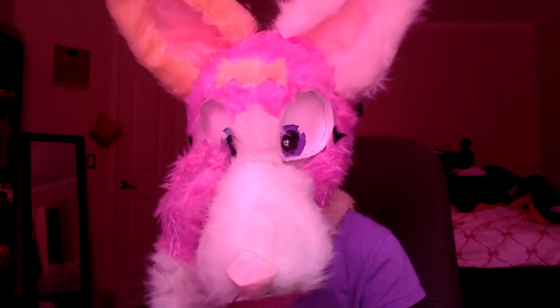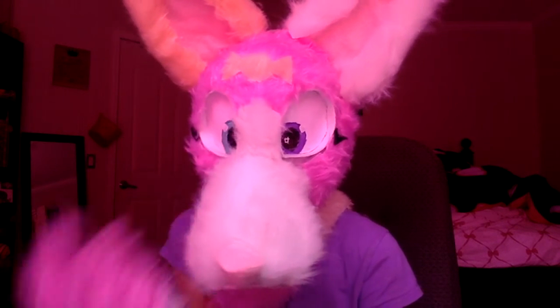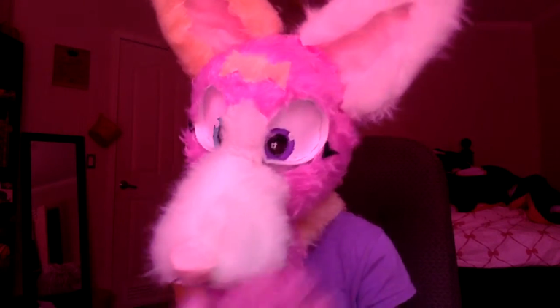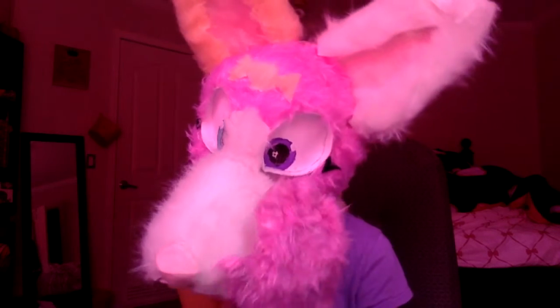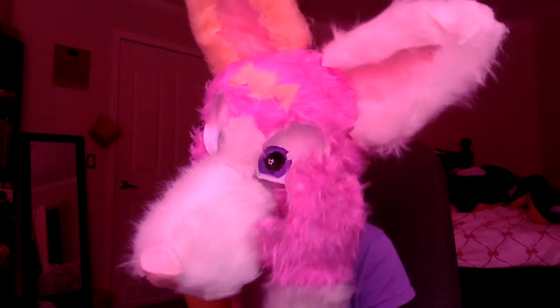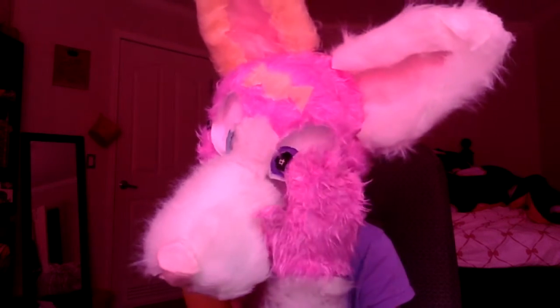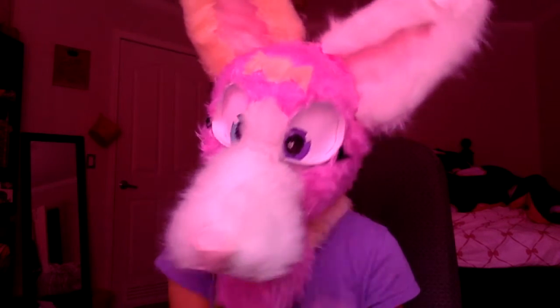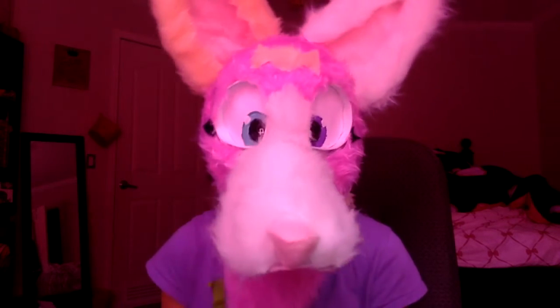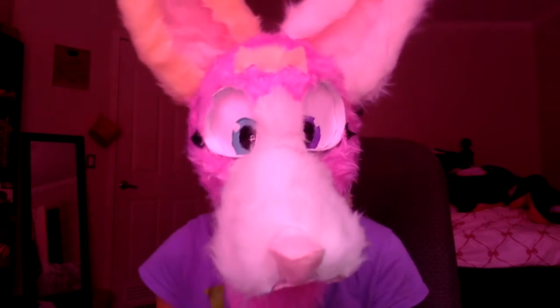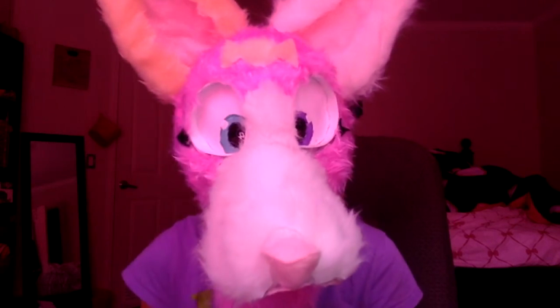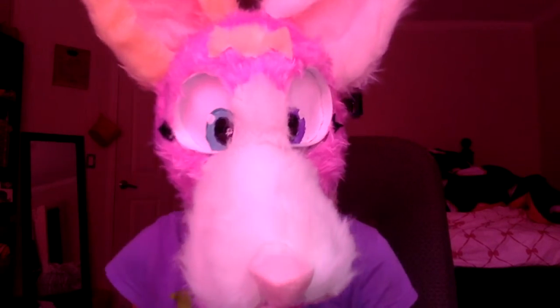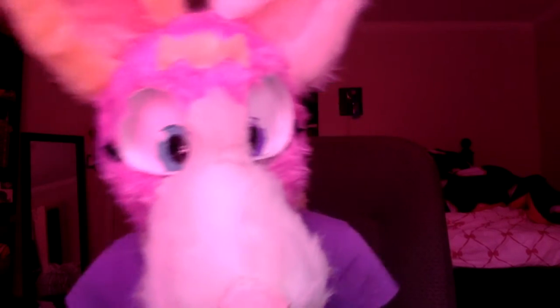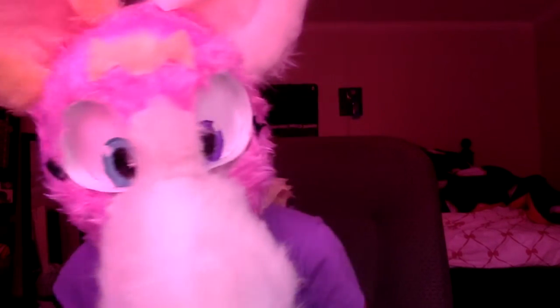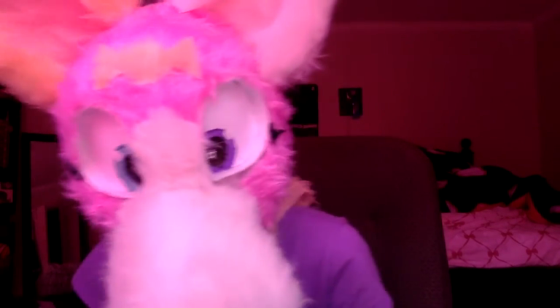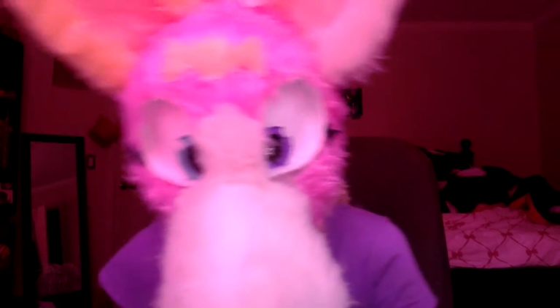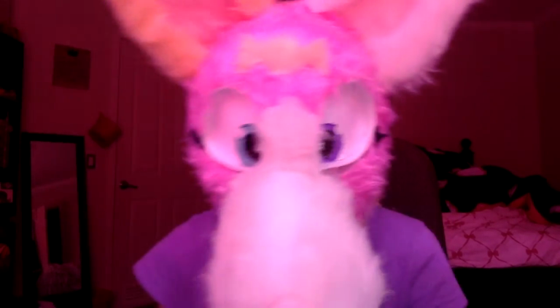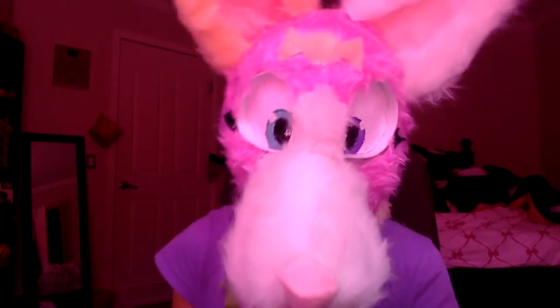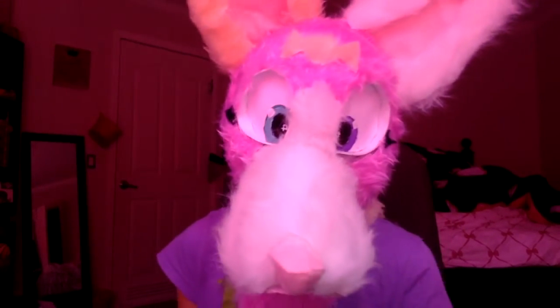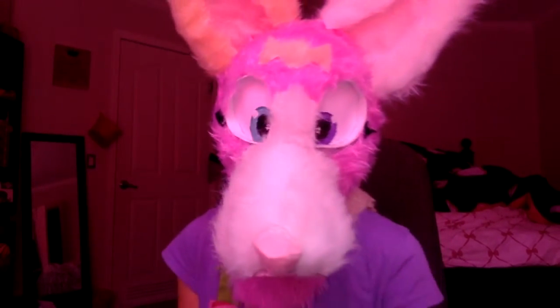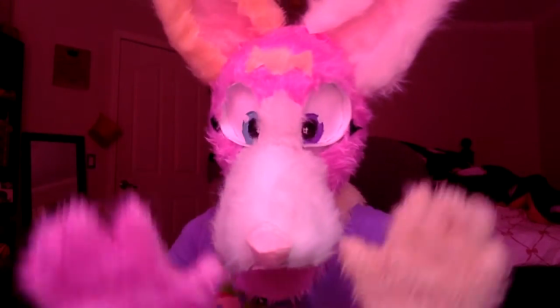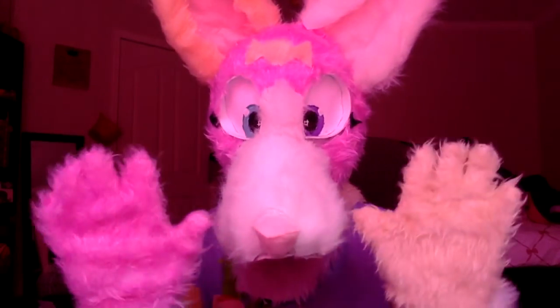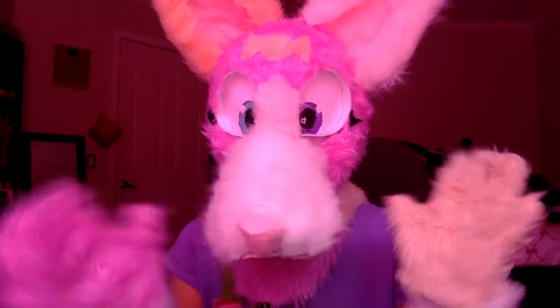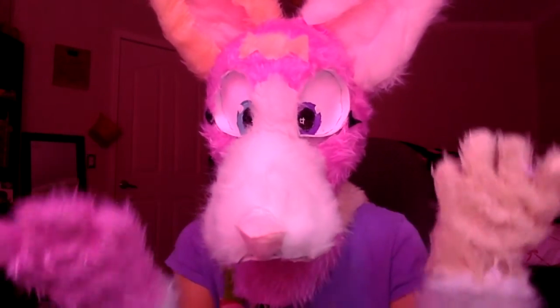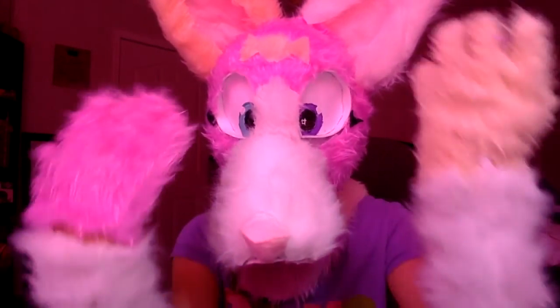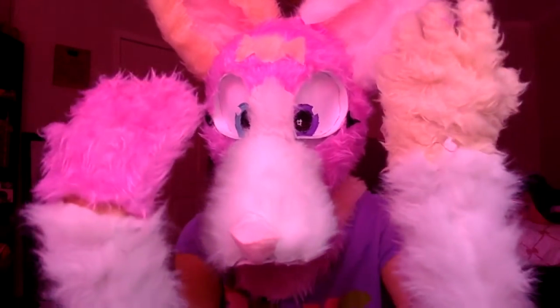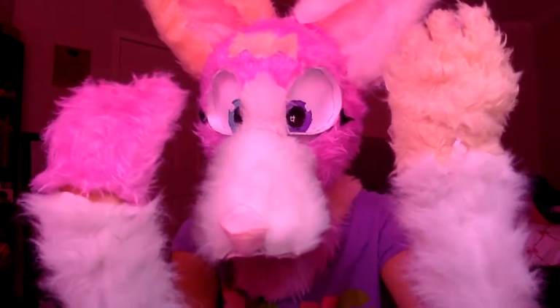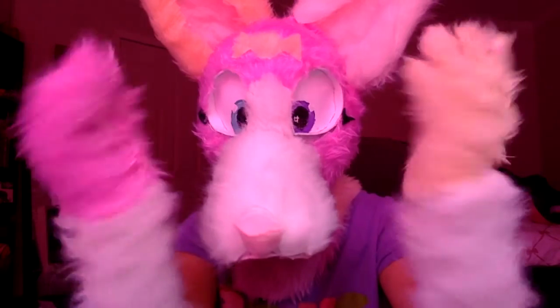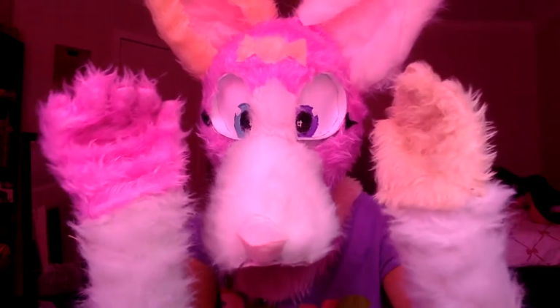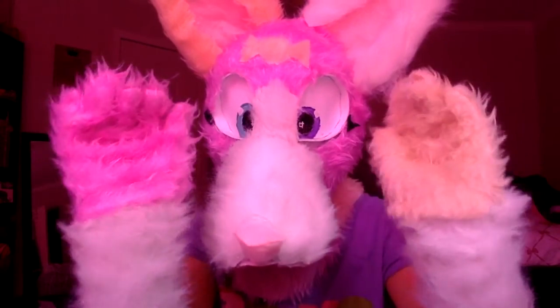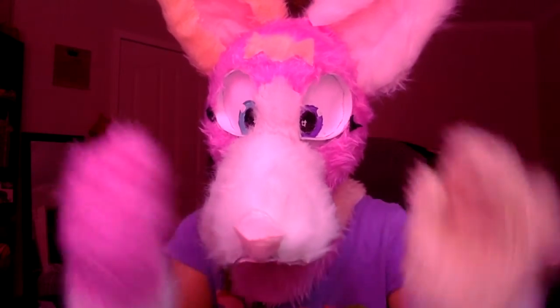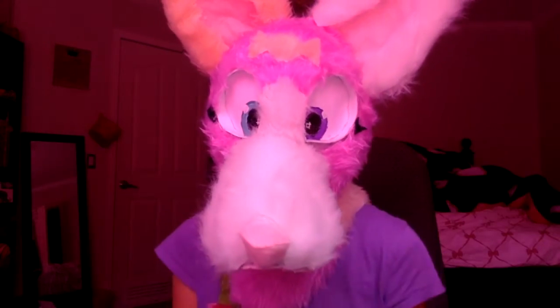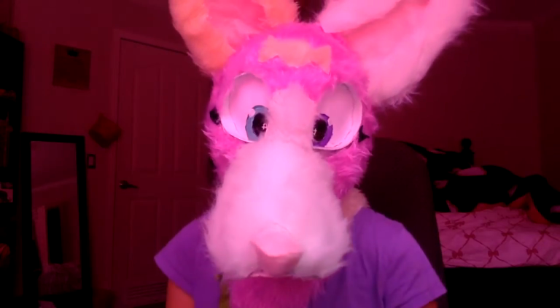This one's blue, this one's purple. These paws I had — I already made them.